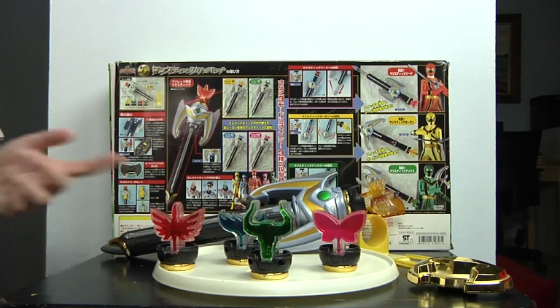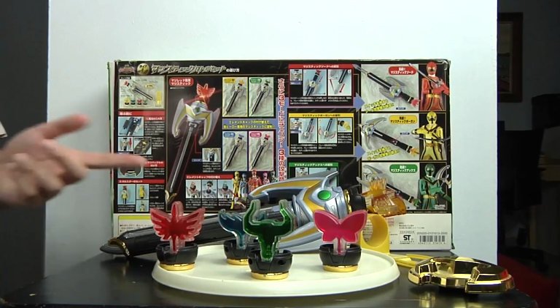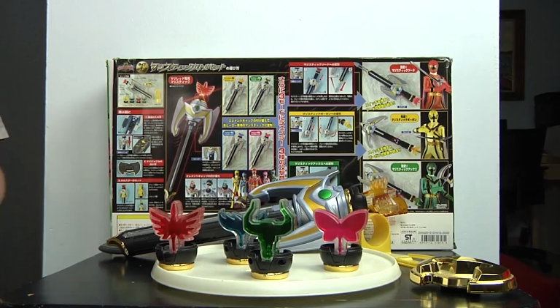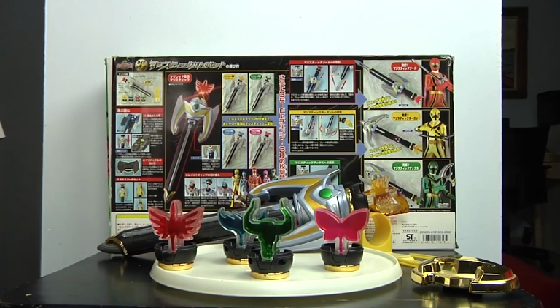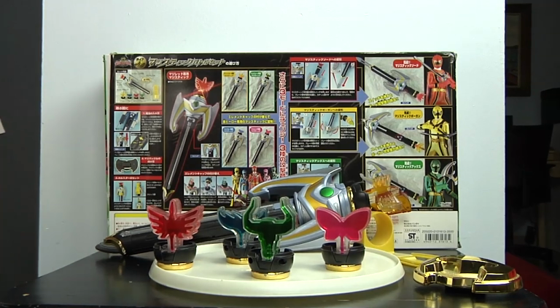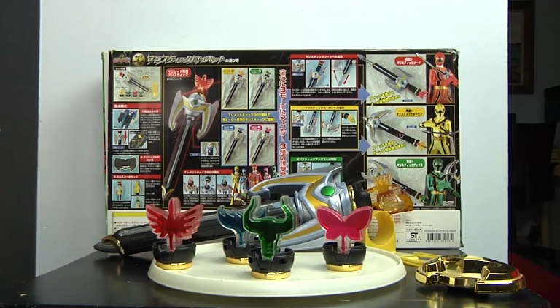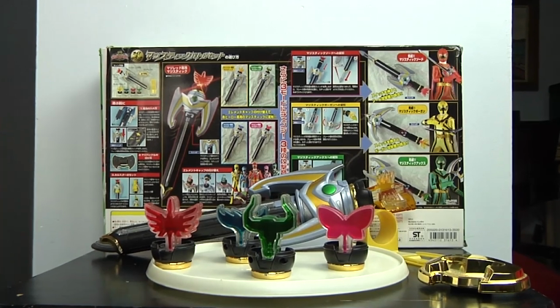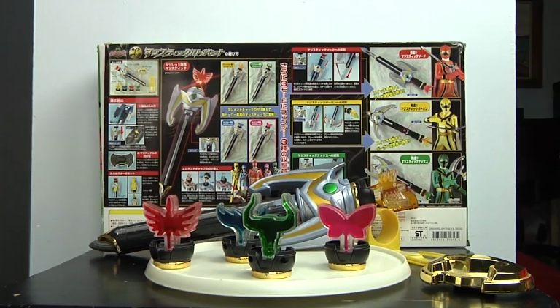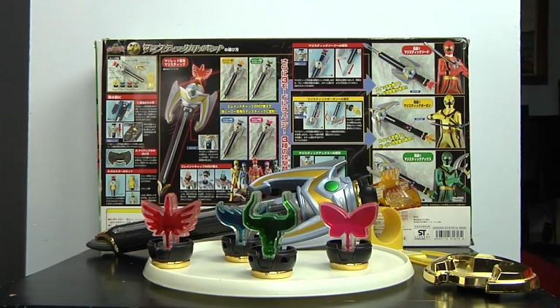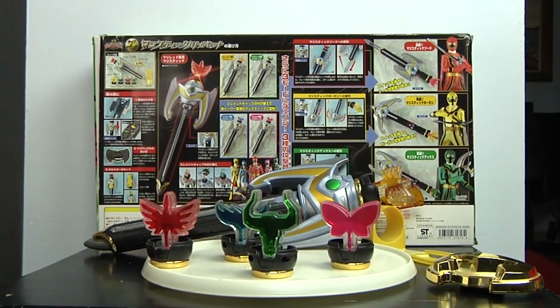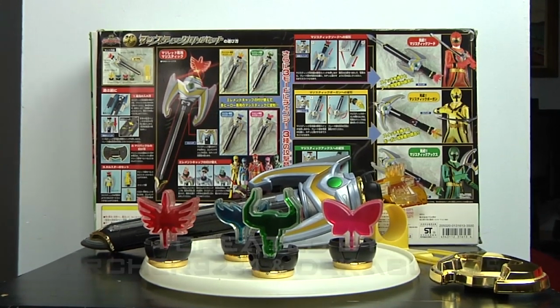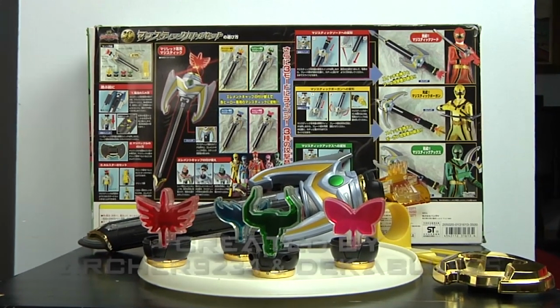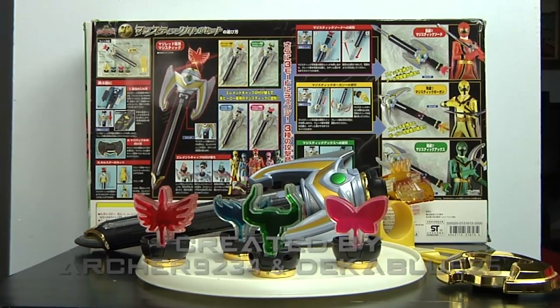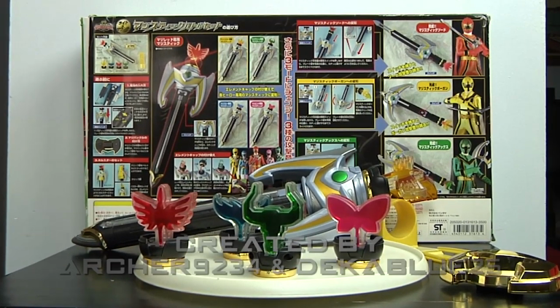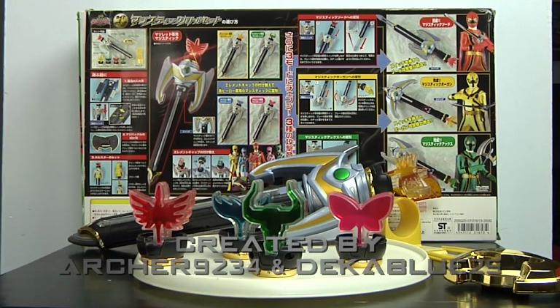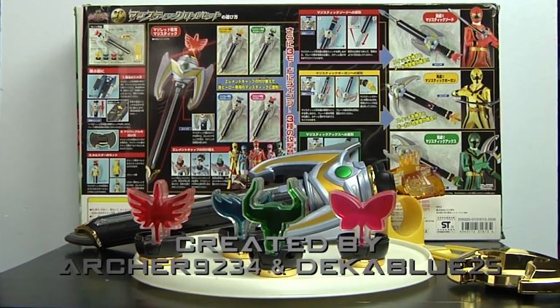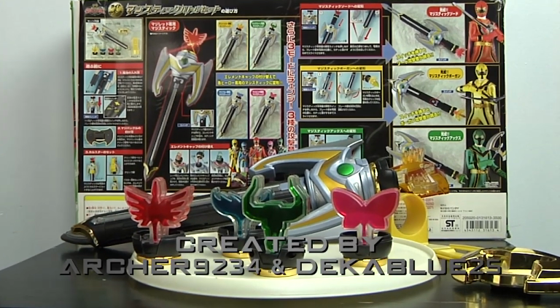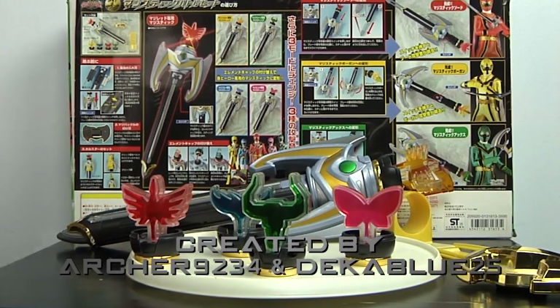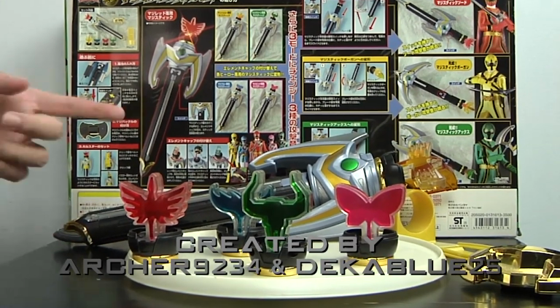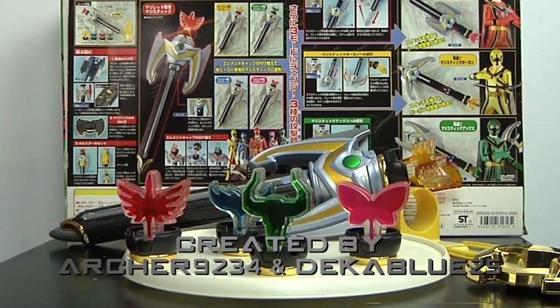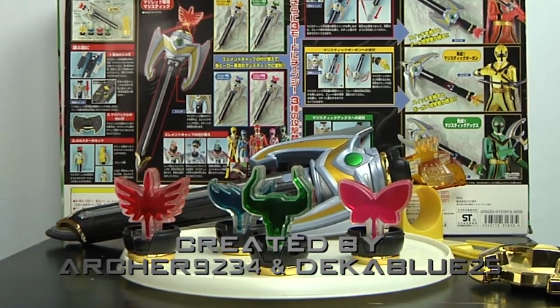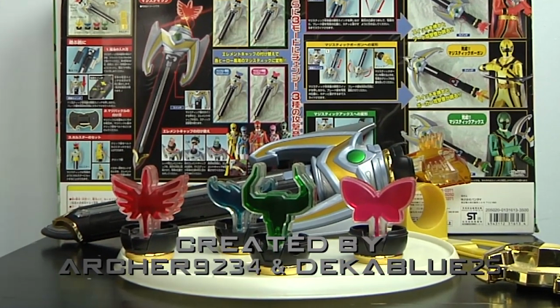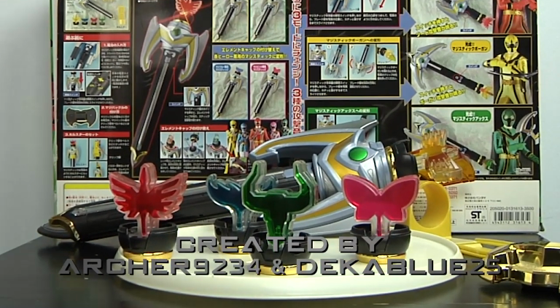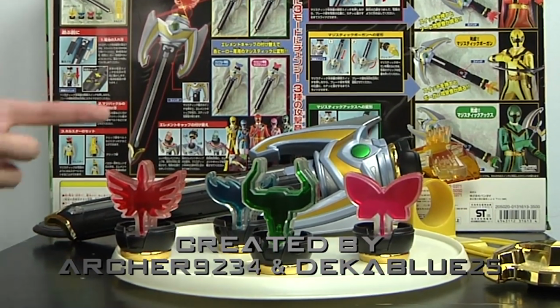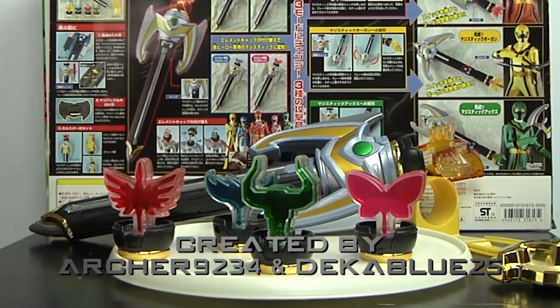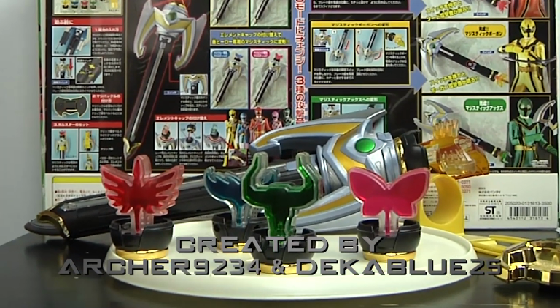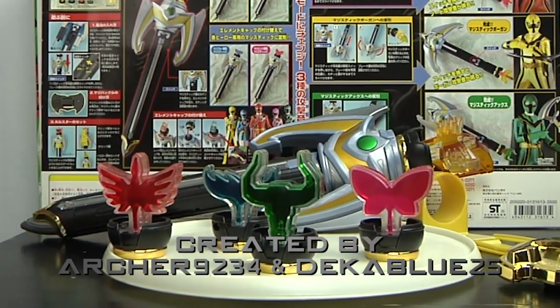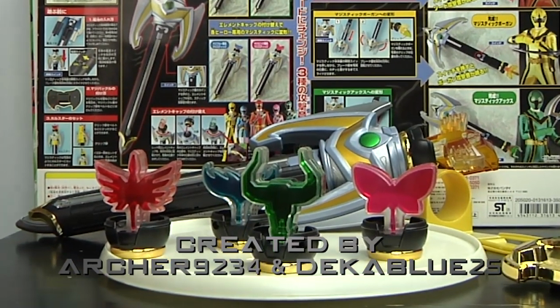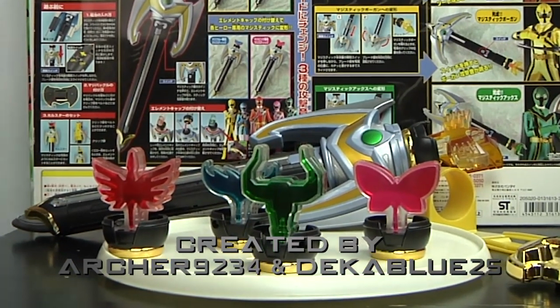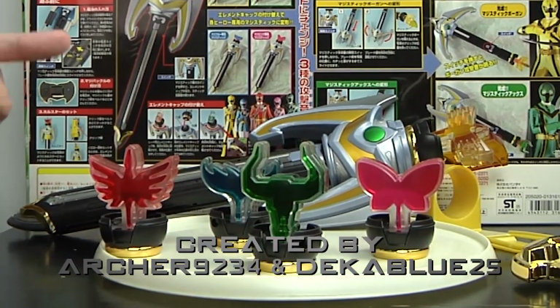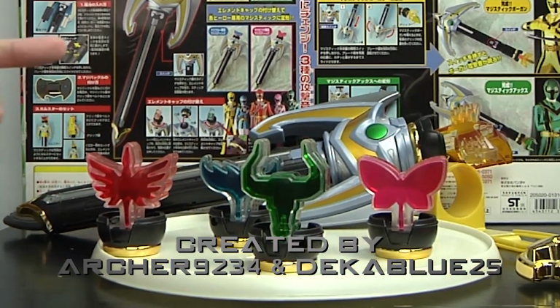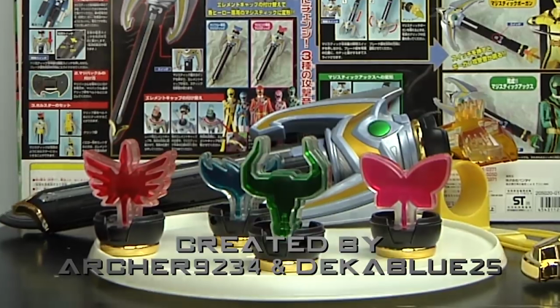That's it for the Mystic Staff review. Join us next week for the Power Rangers Turbo — the Turbo Morpher and the Synergizer. Remember to comment and subscribe. We'll see you next week.